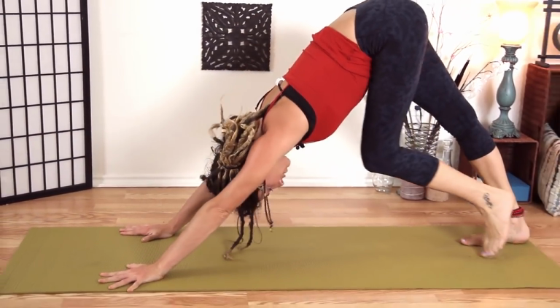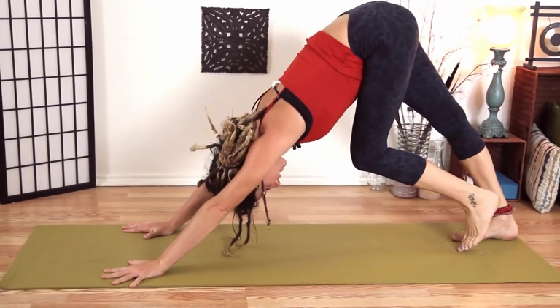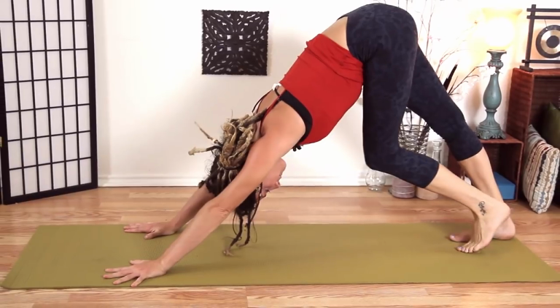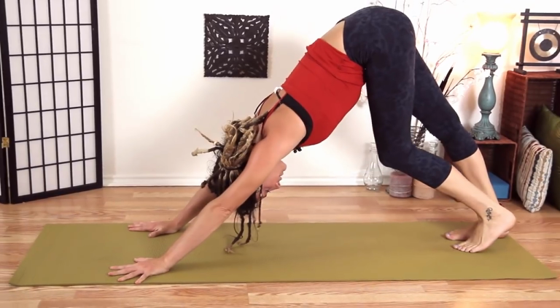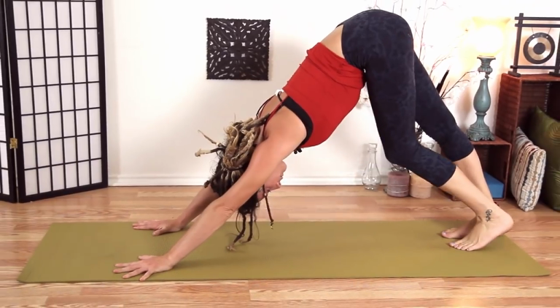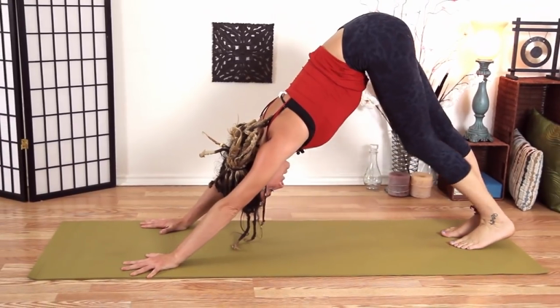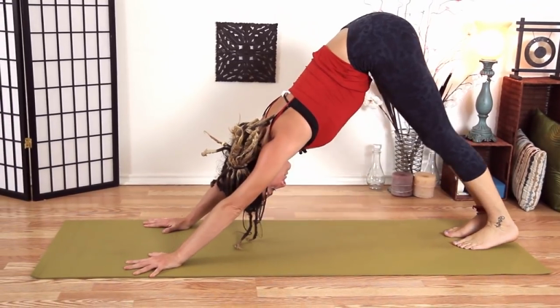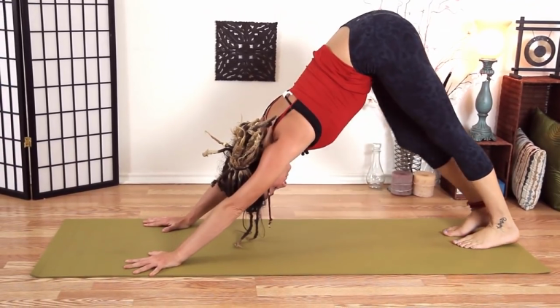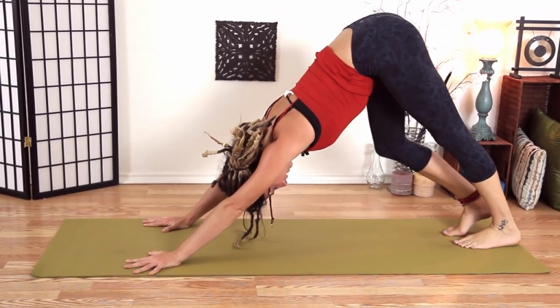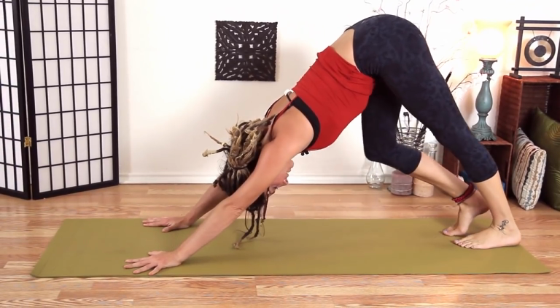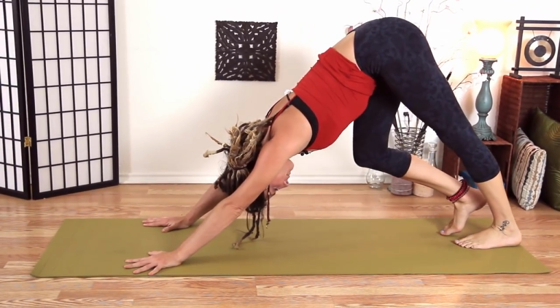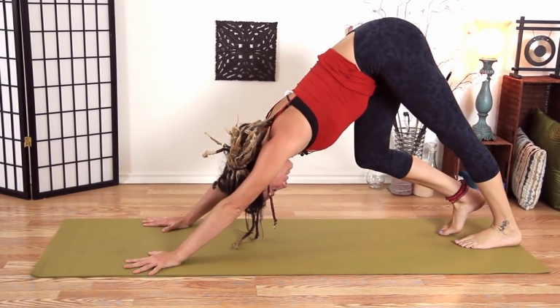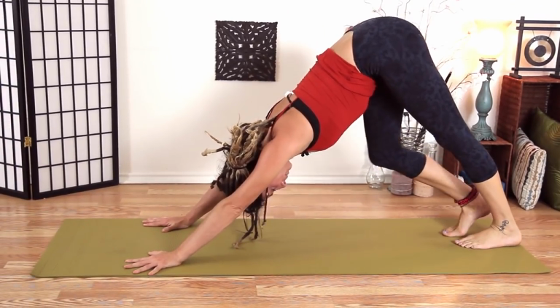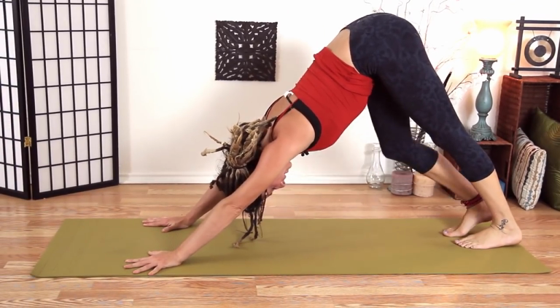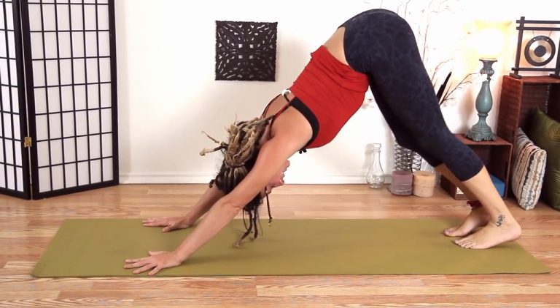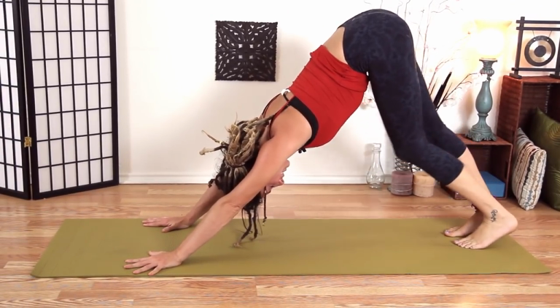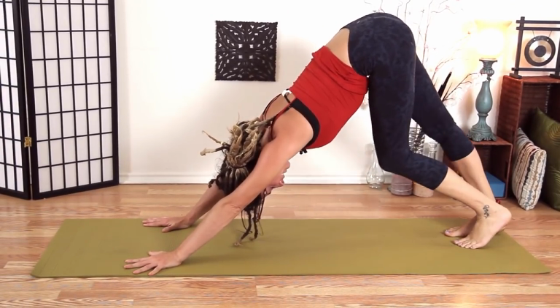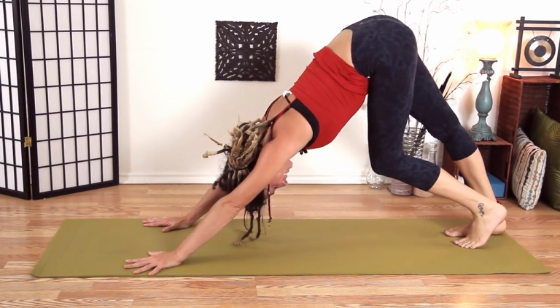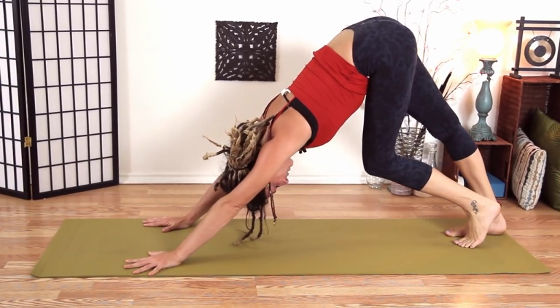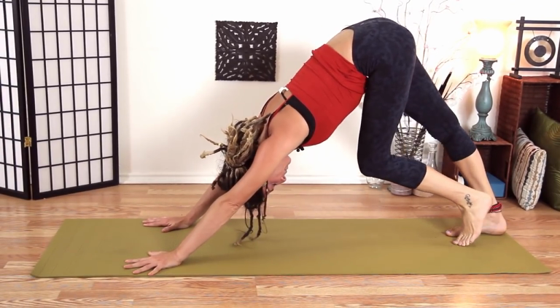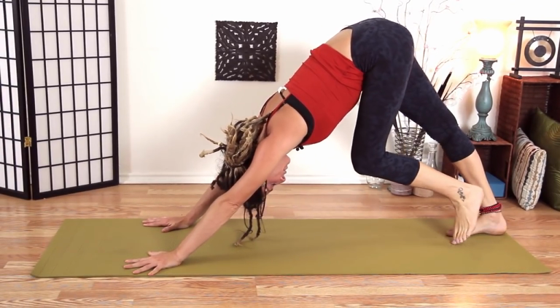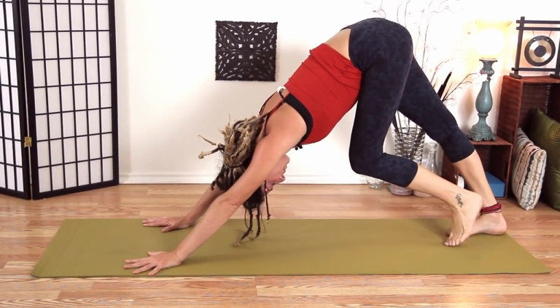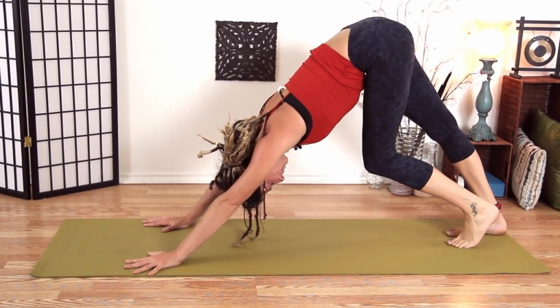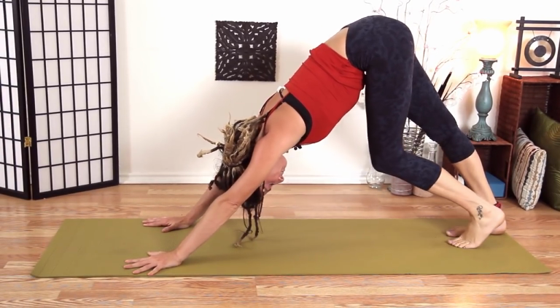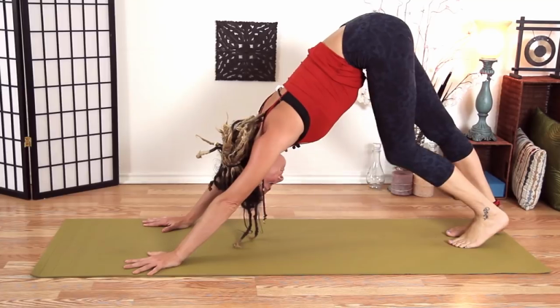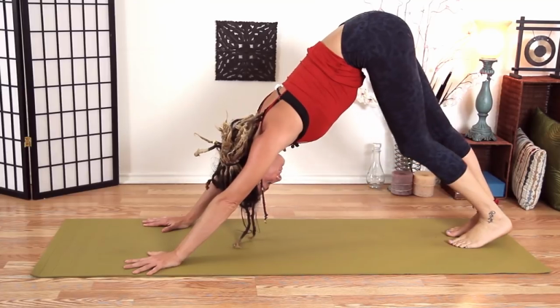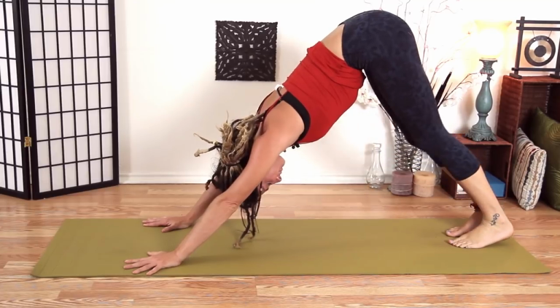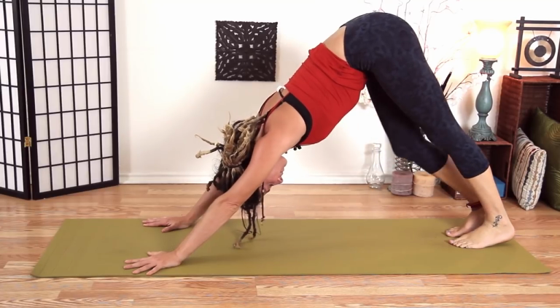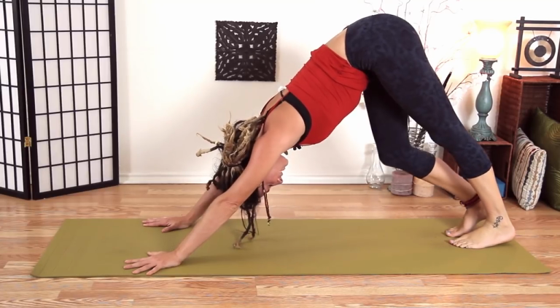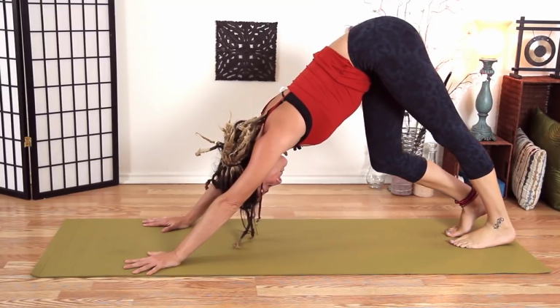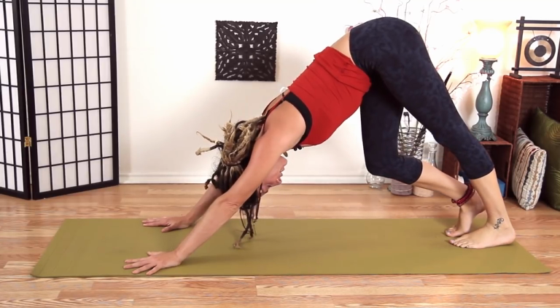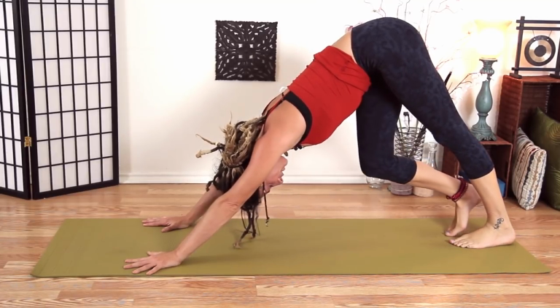Notice how that feels different now. Find a little peace with your downward dog.